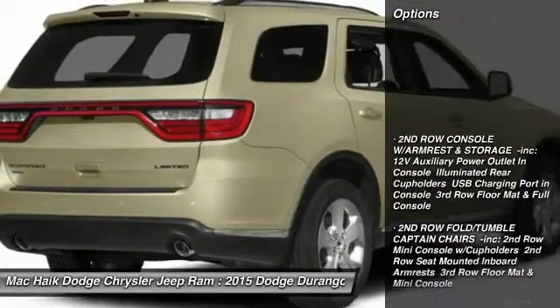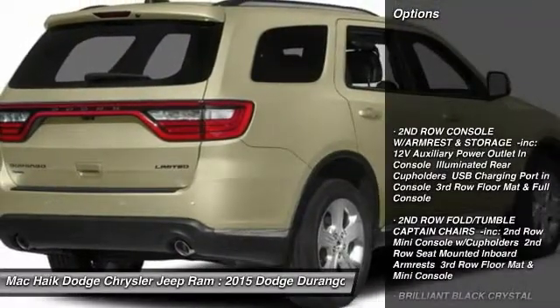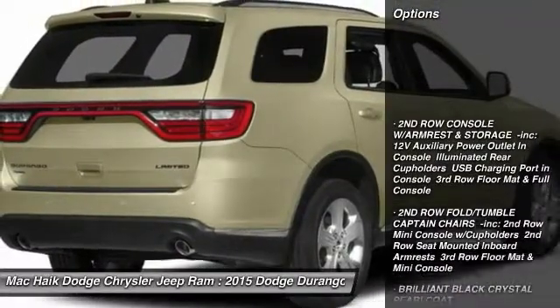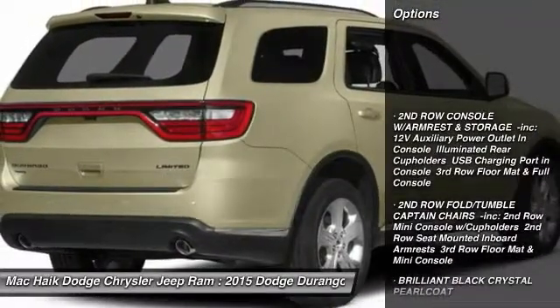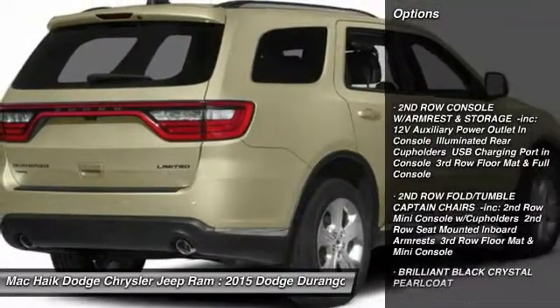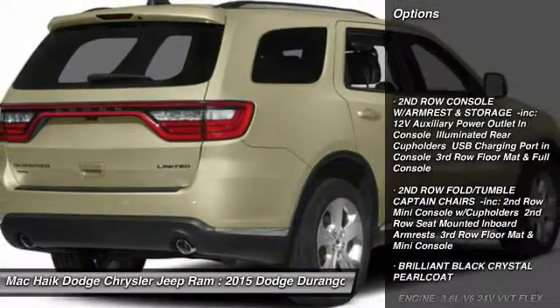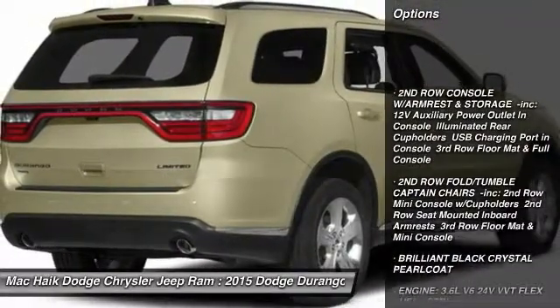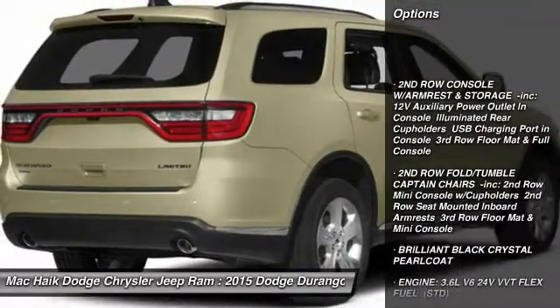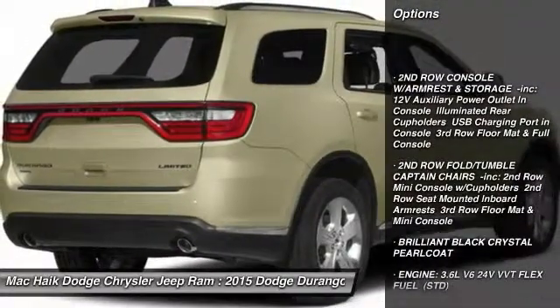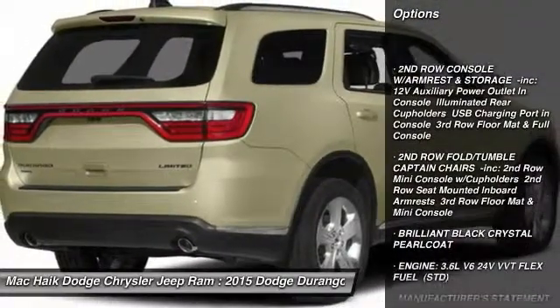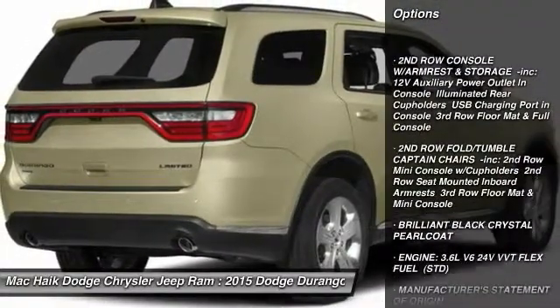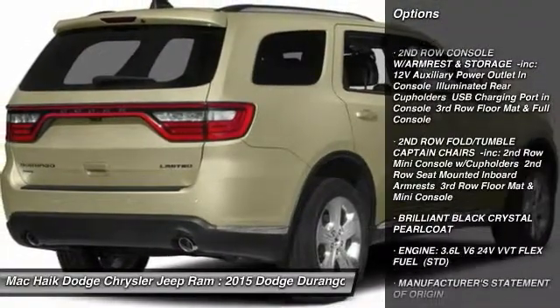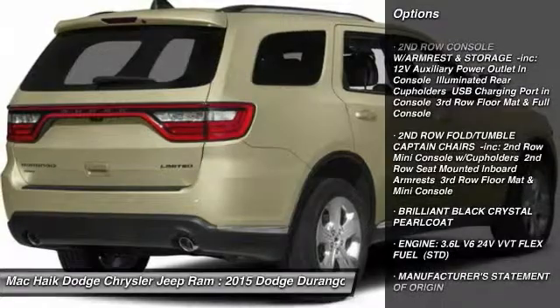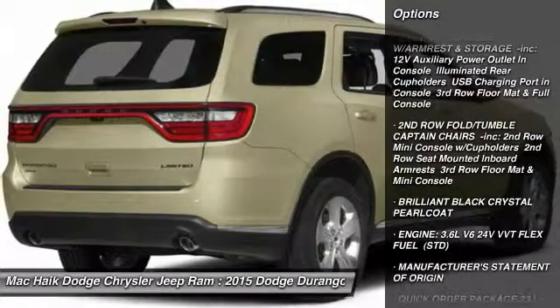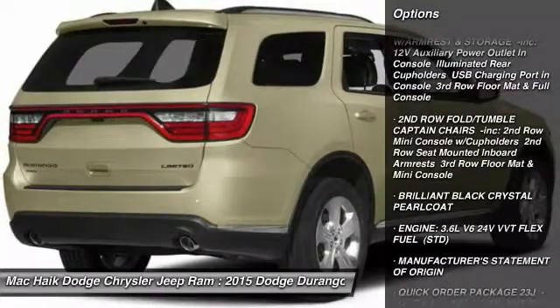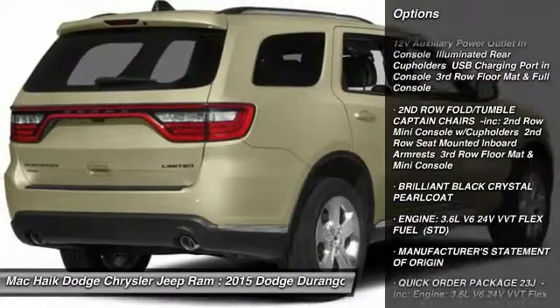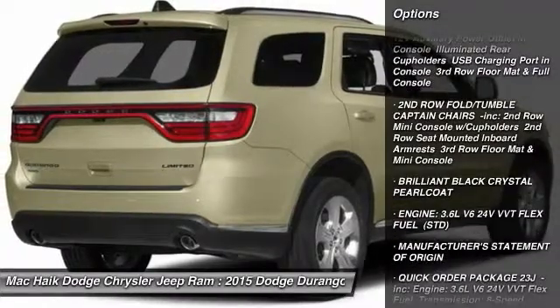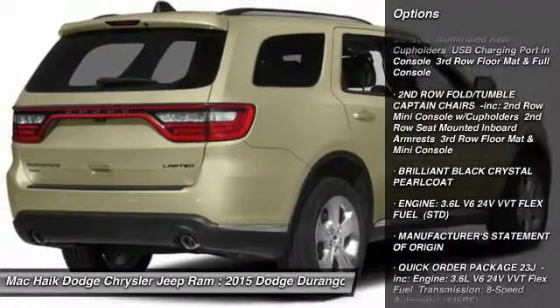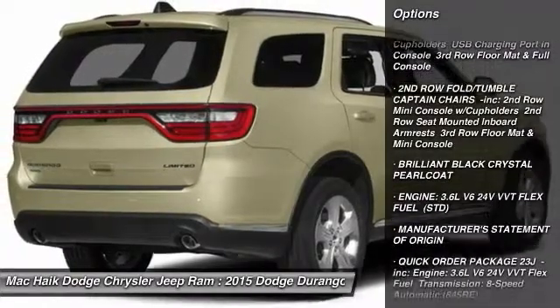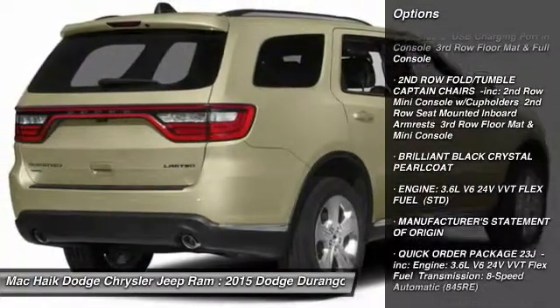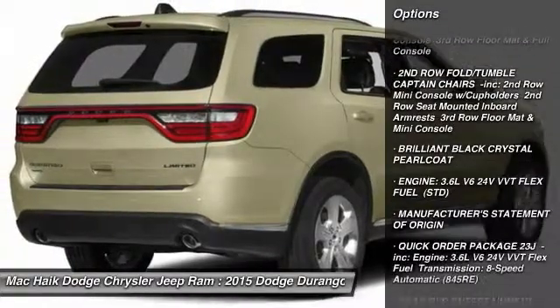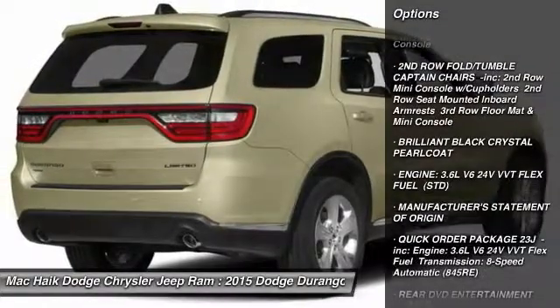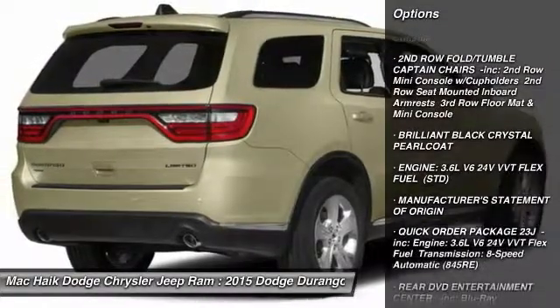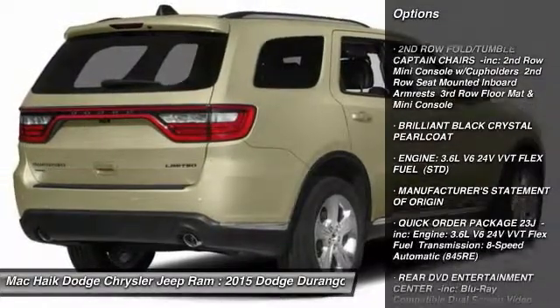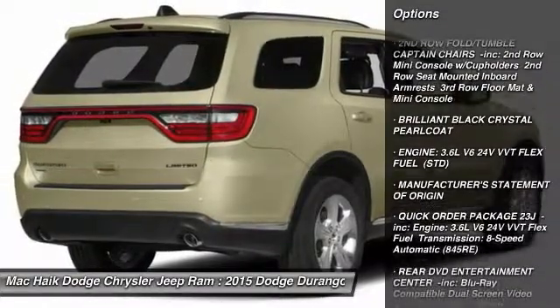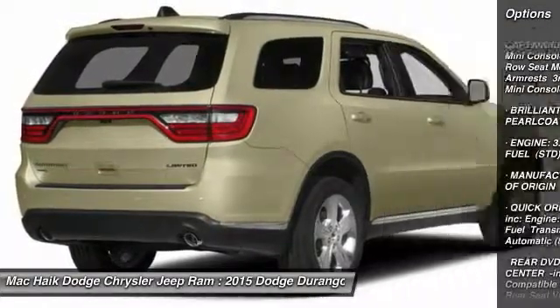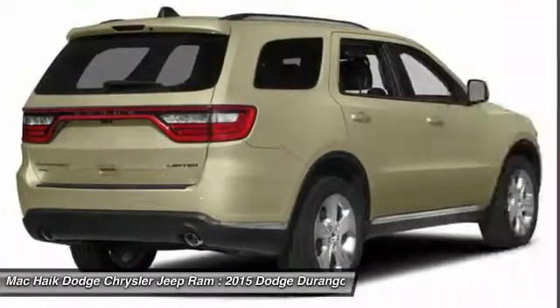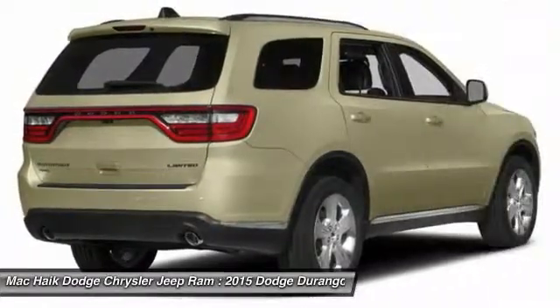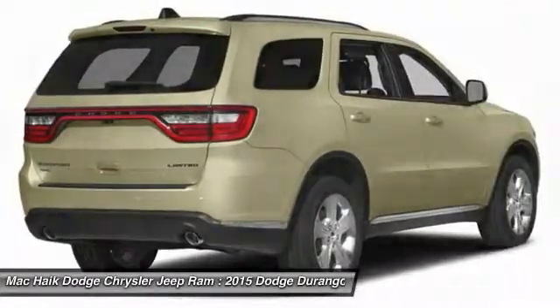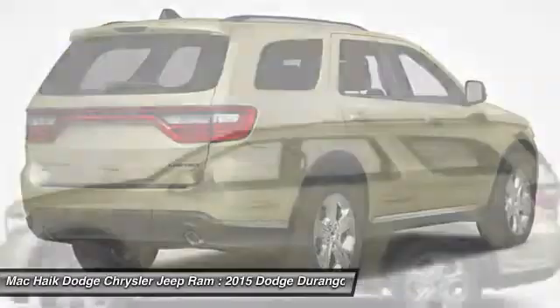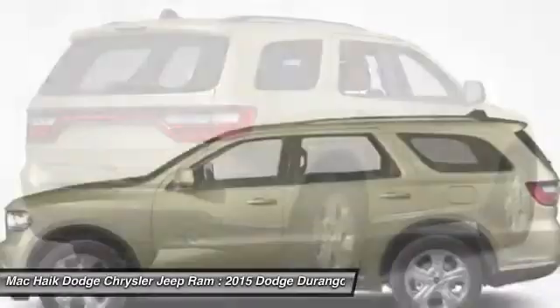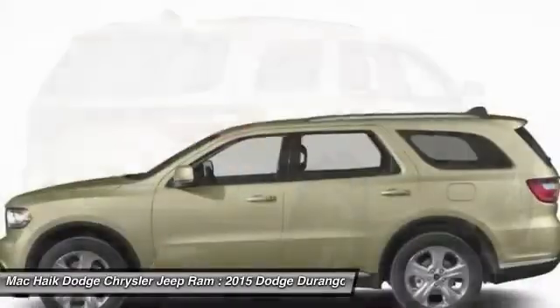Anti-lock braking system. Traction control. Power passenger seat. Remote engine start. Power lift gate. Stability control.